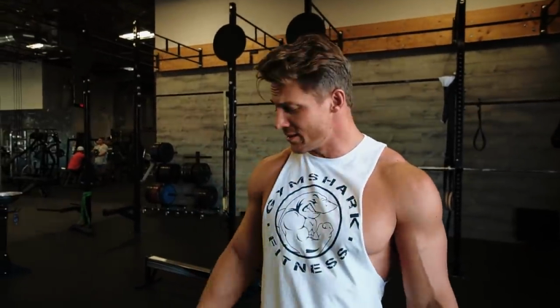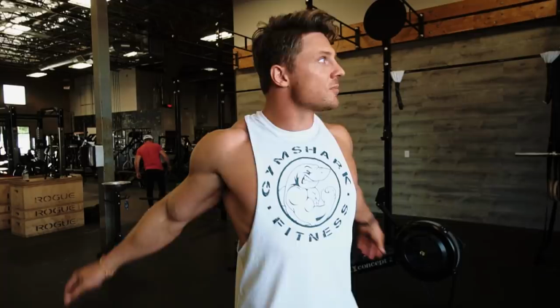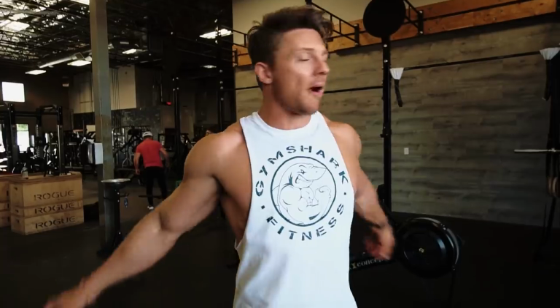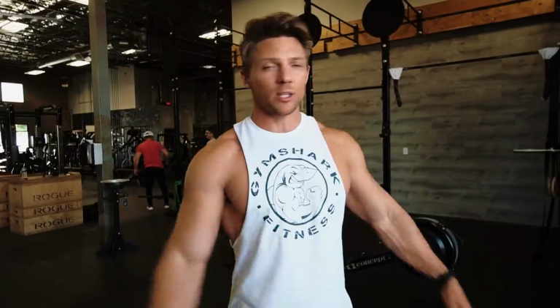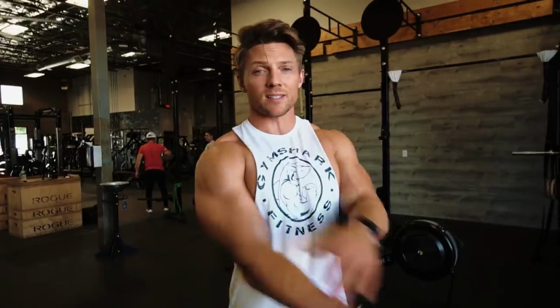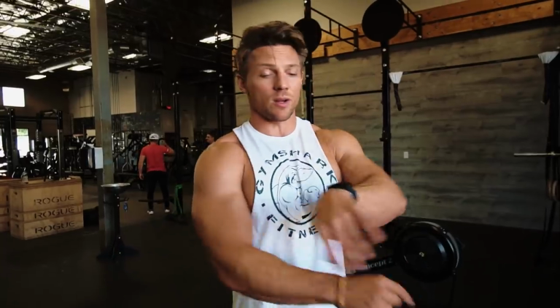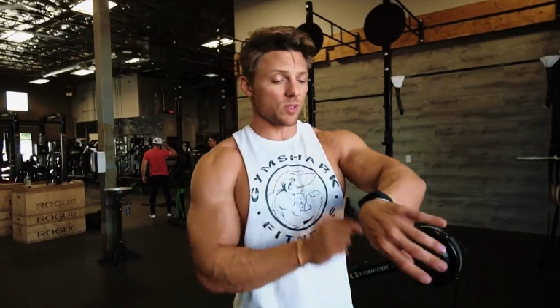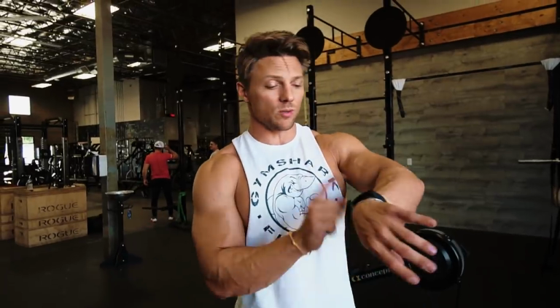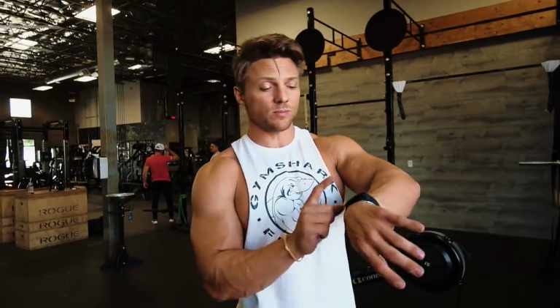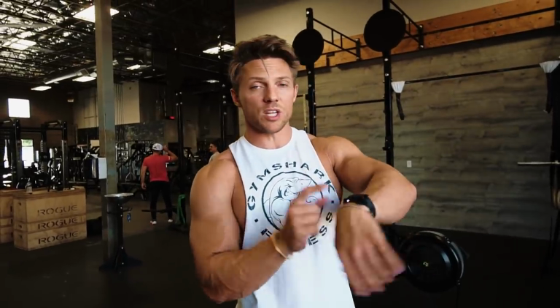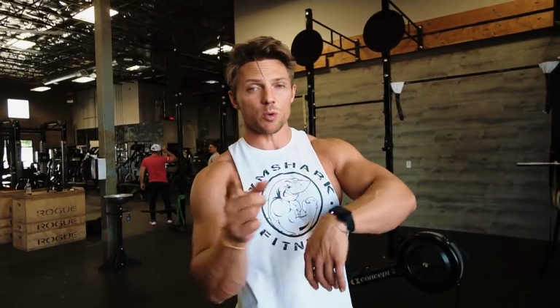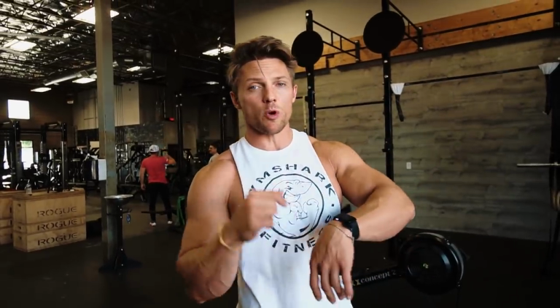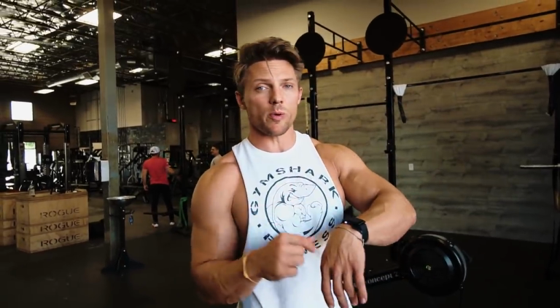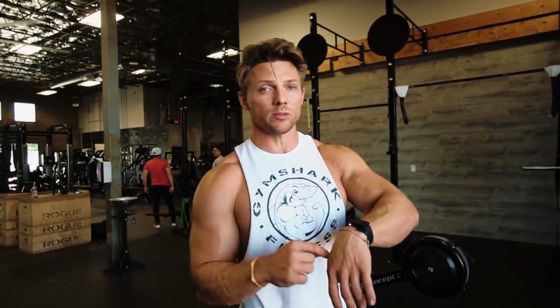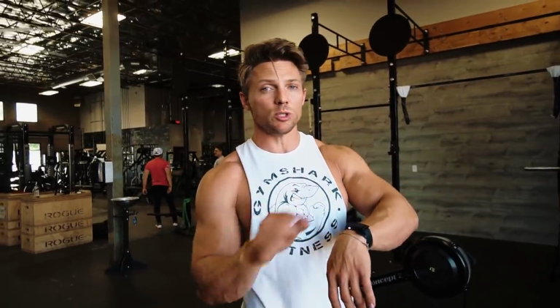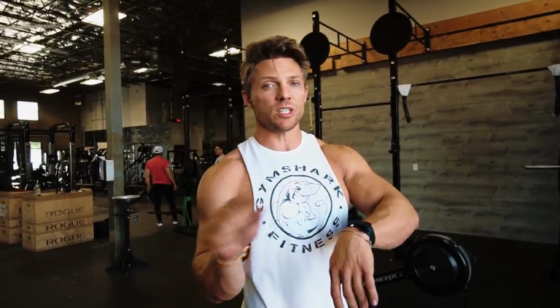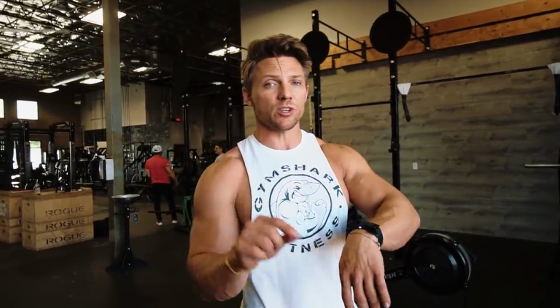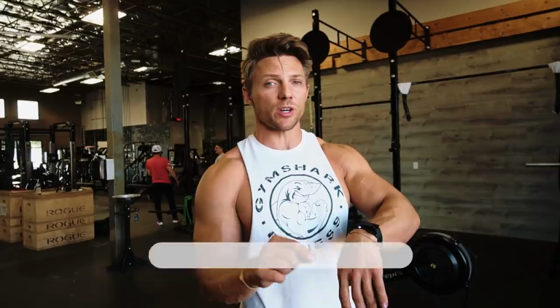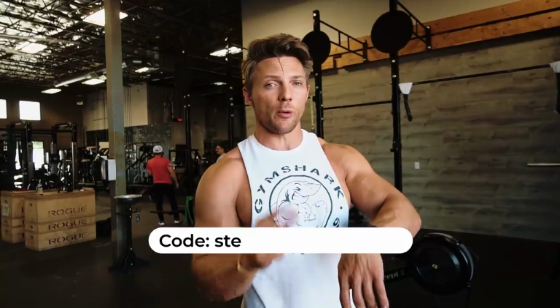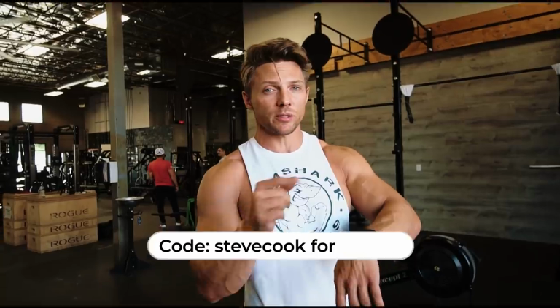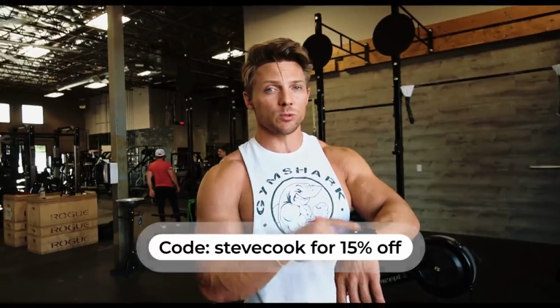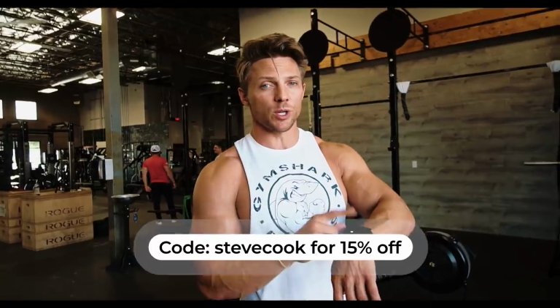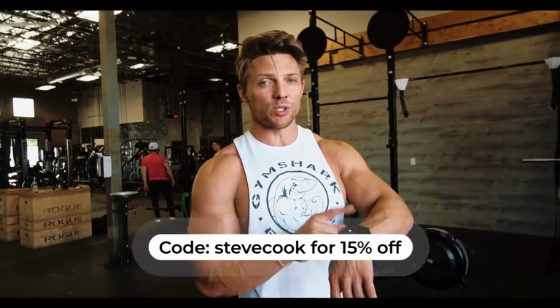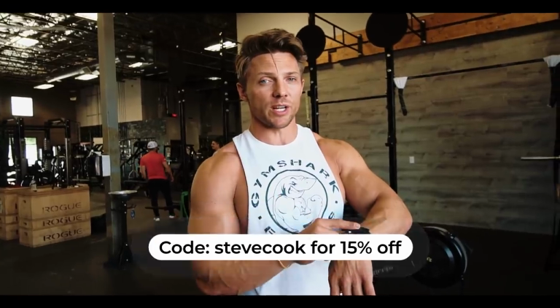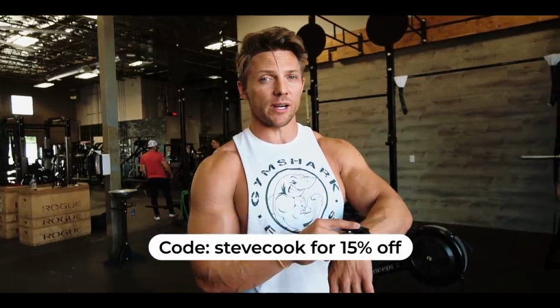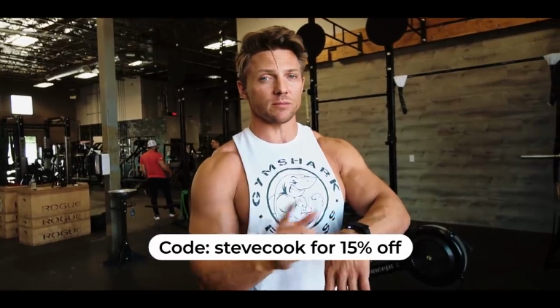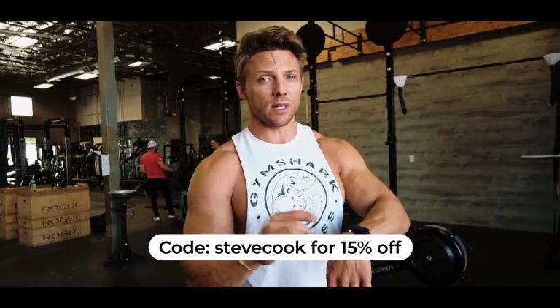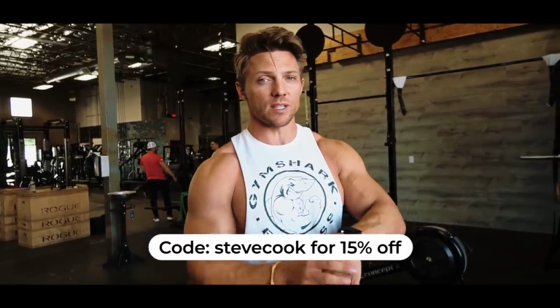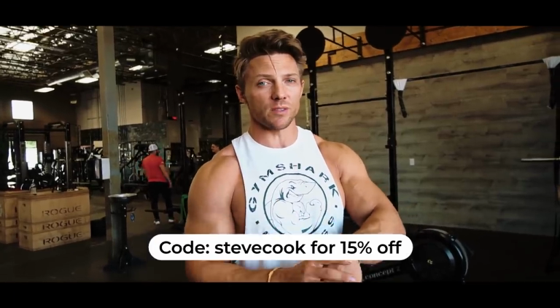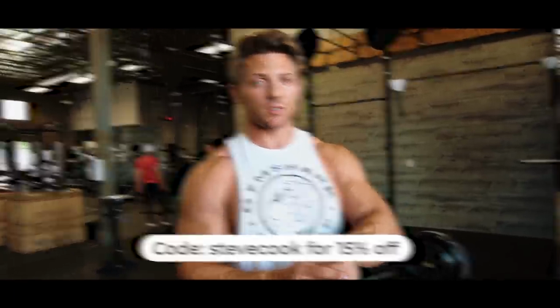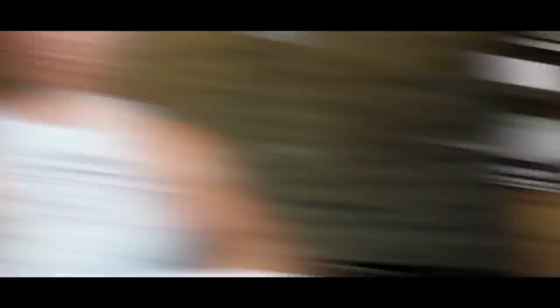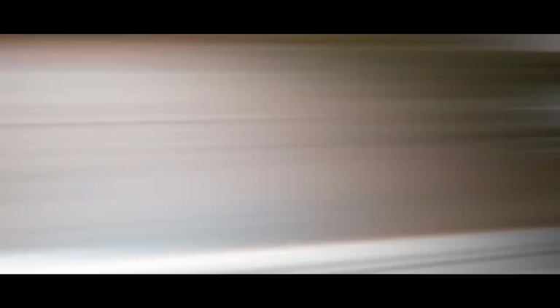You guys can also get your WHOOP — use the Steve Cook code and check it out, it'll save you some money.